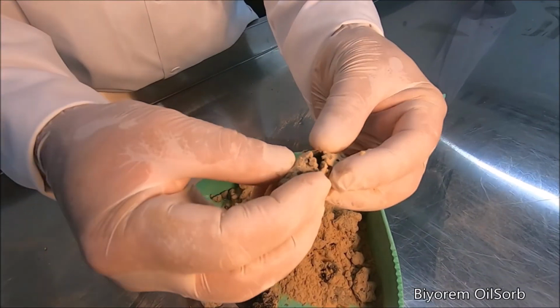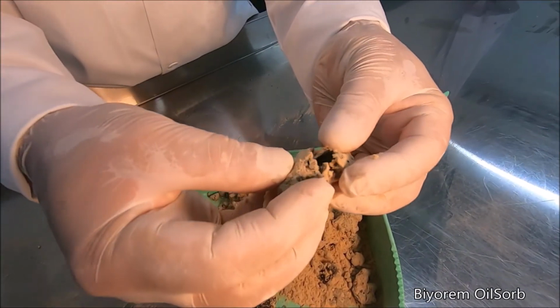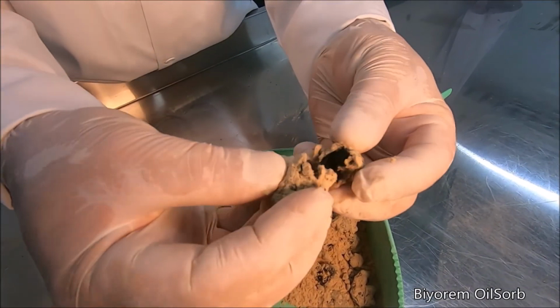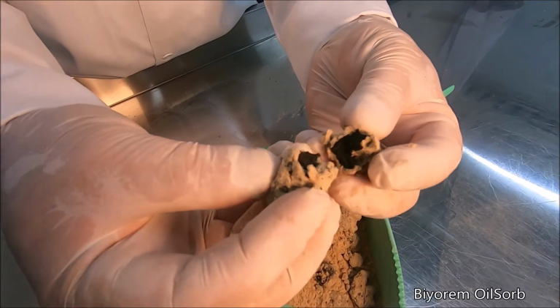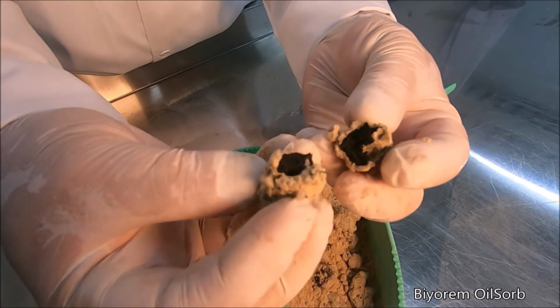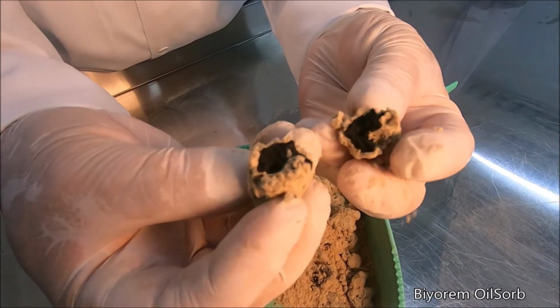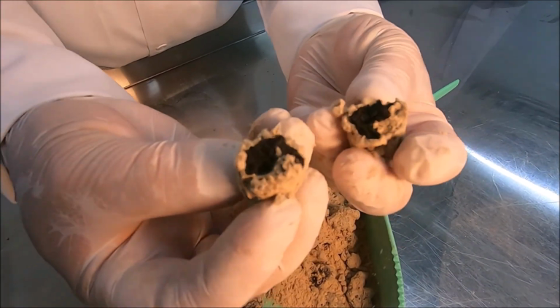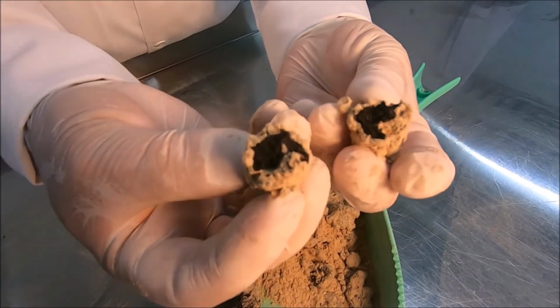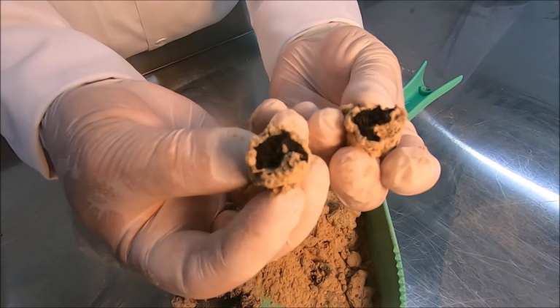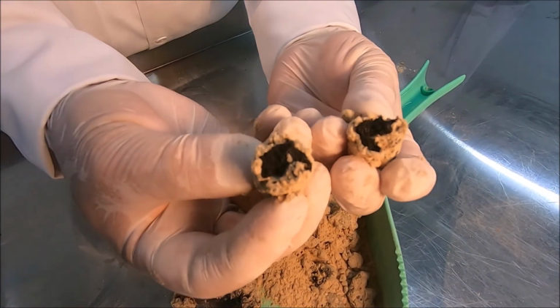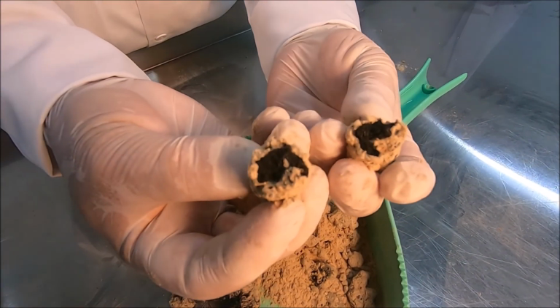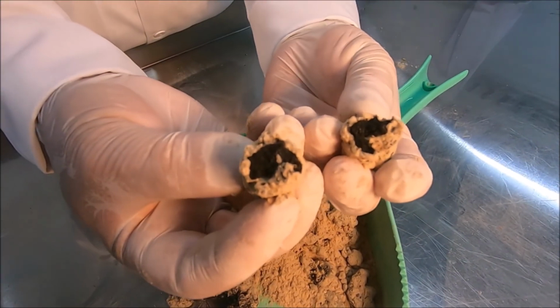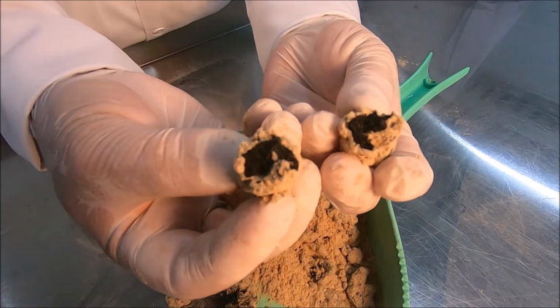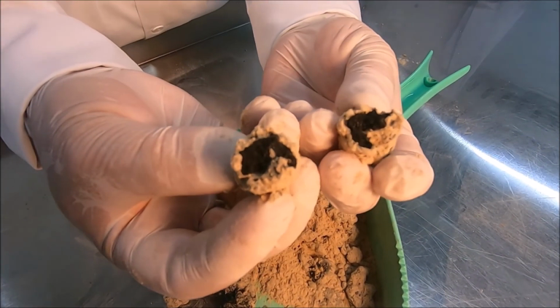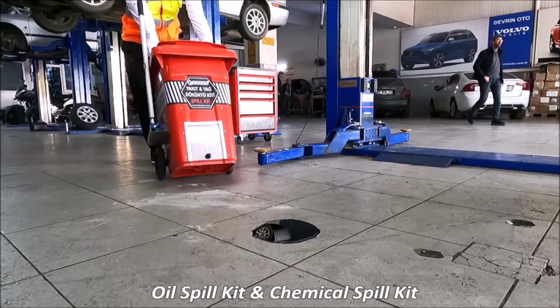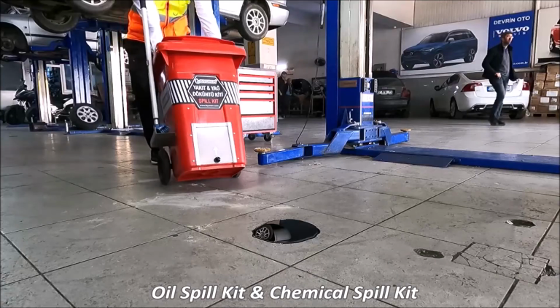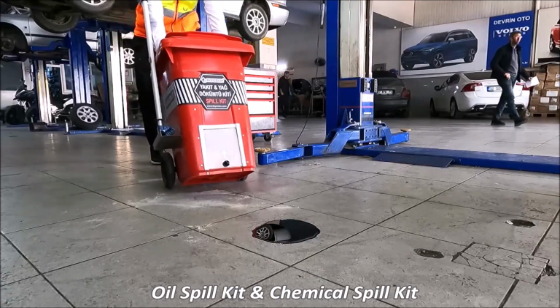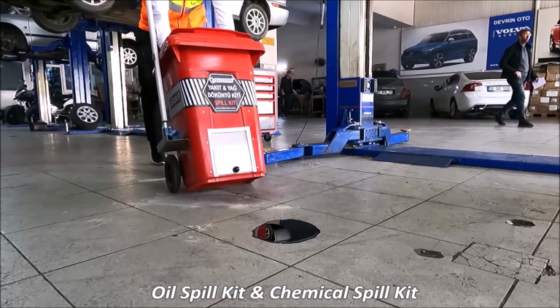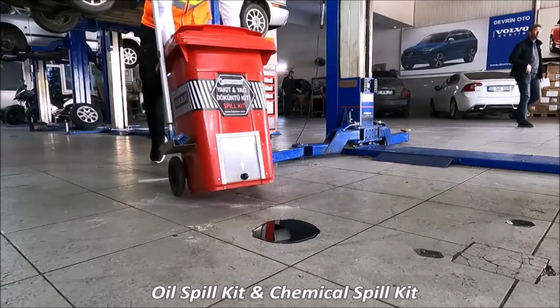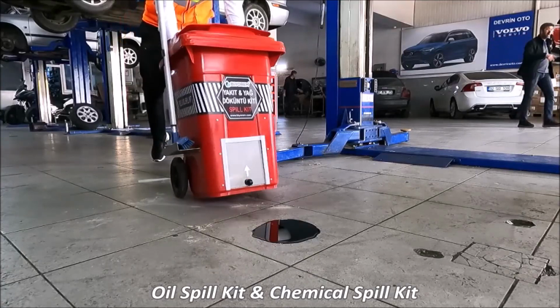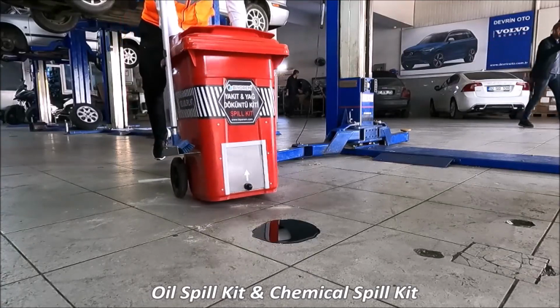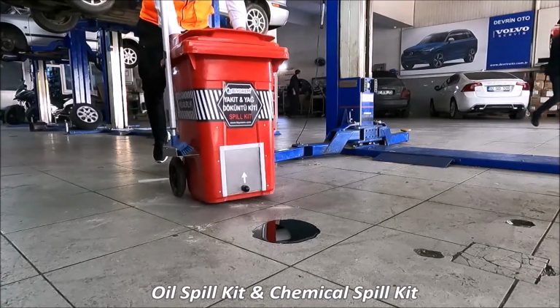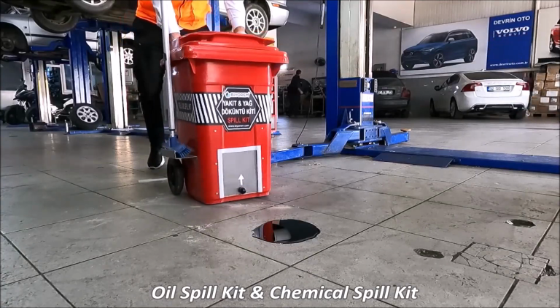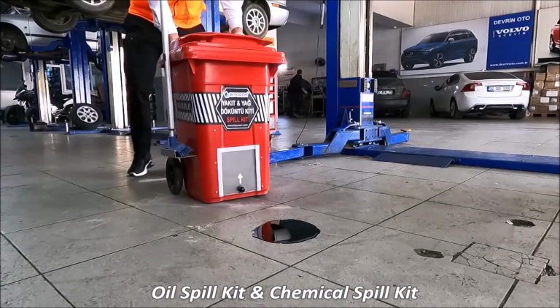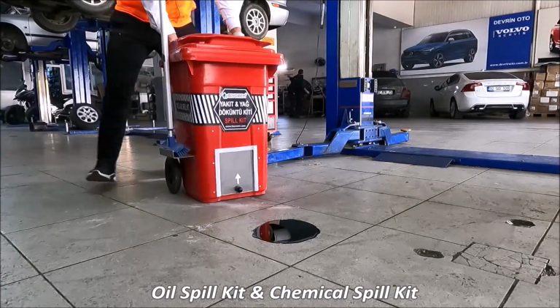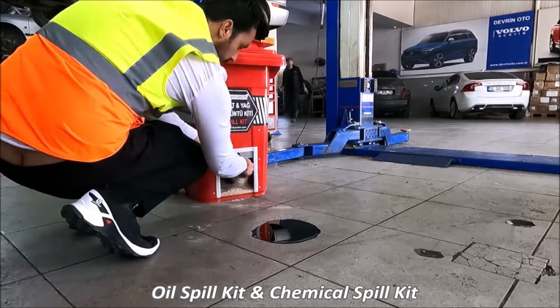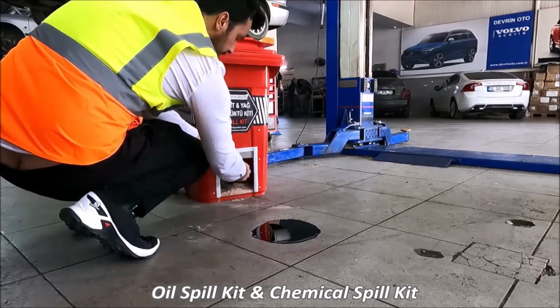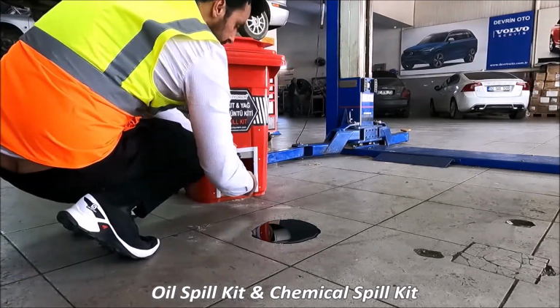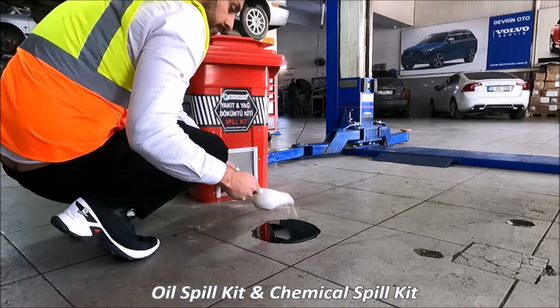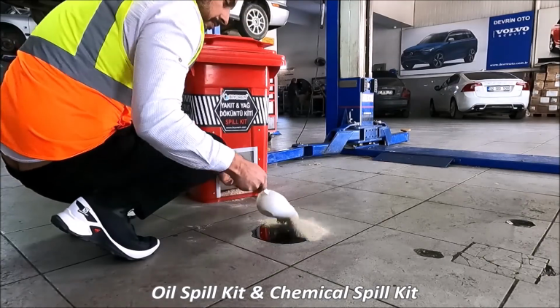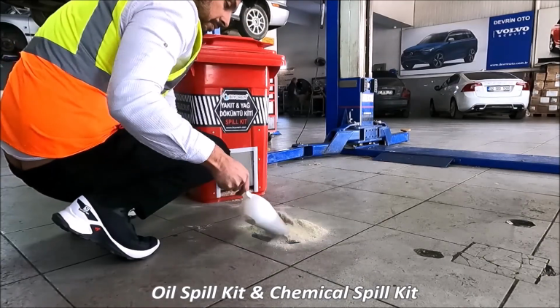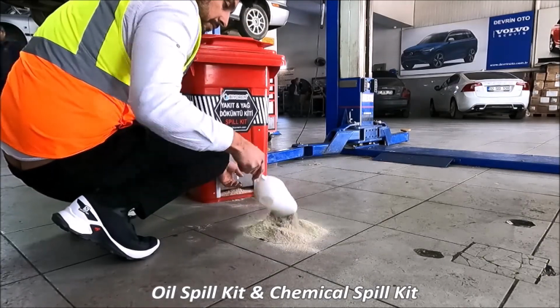The liquid is encapsulated. The product is inflammable and impermeable.